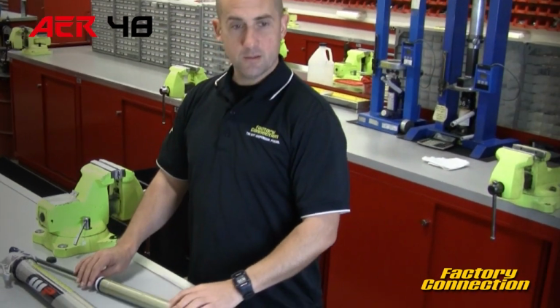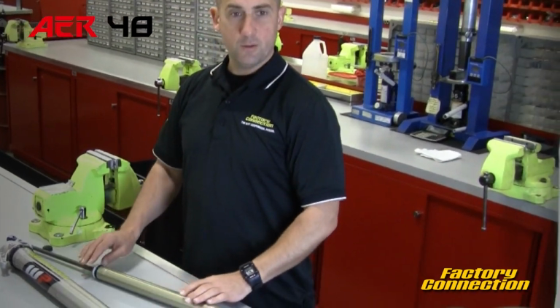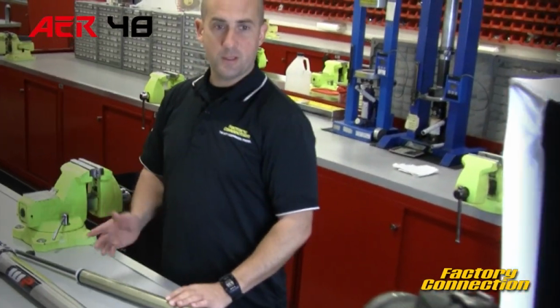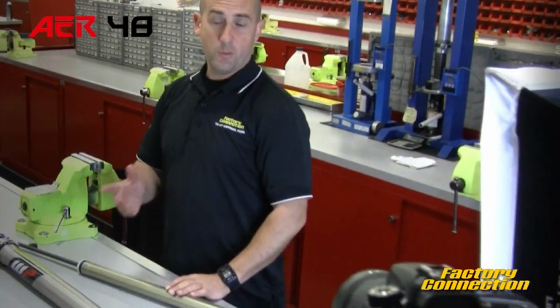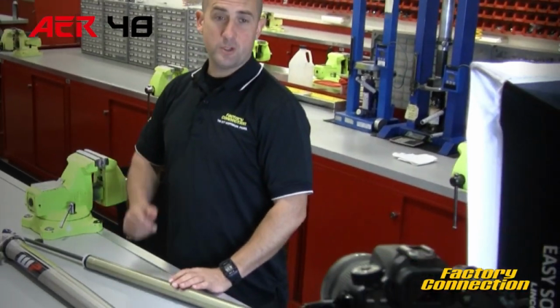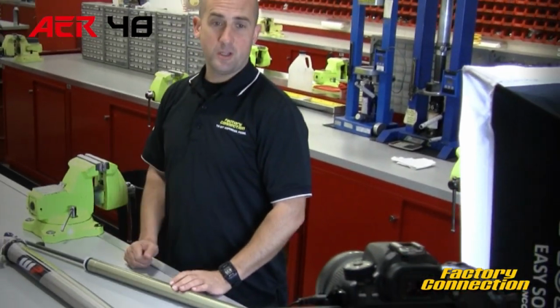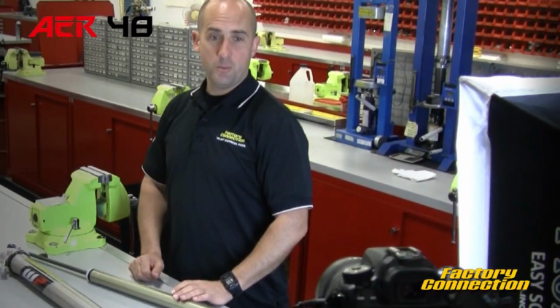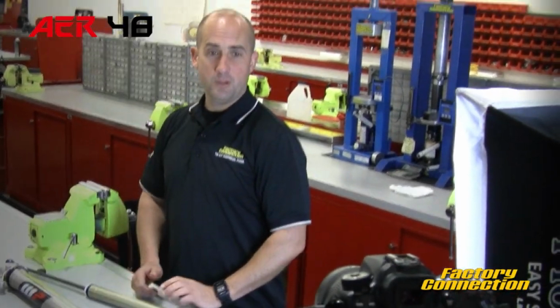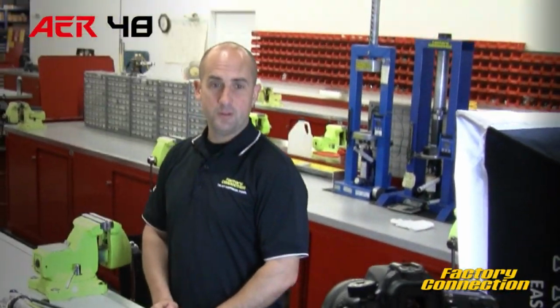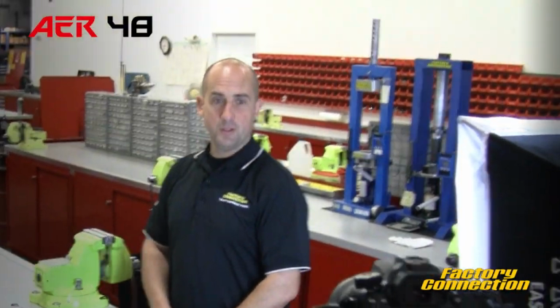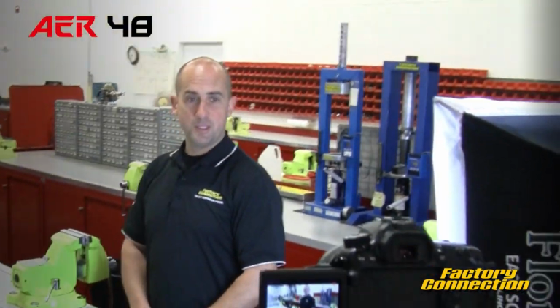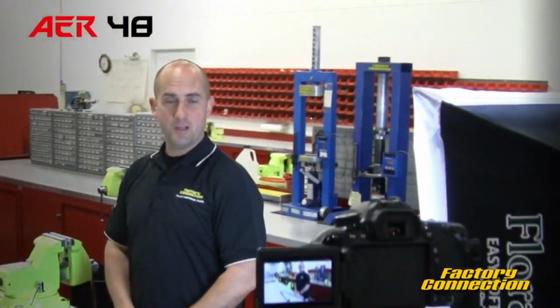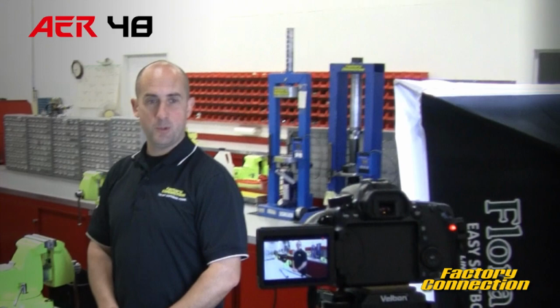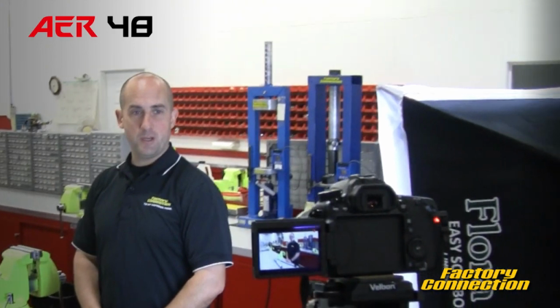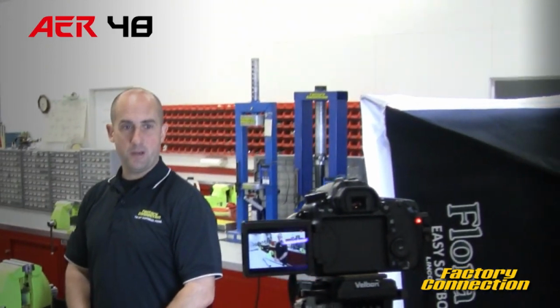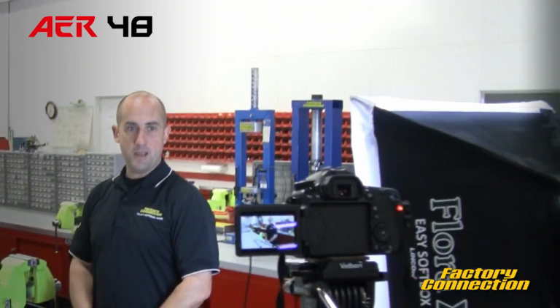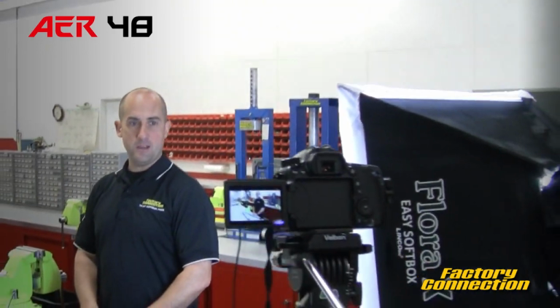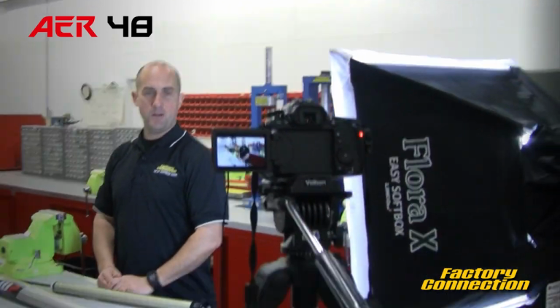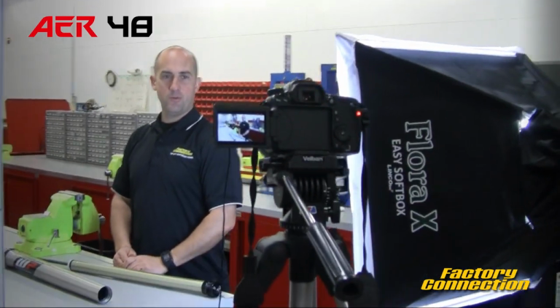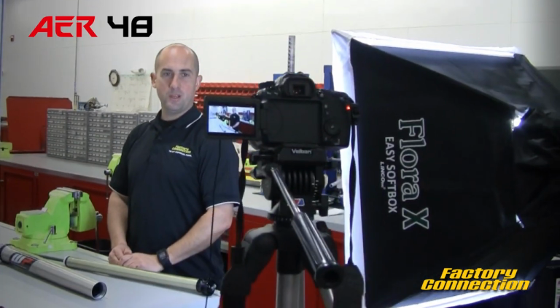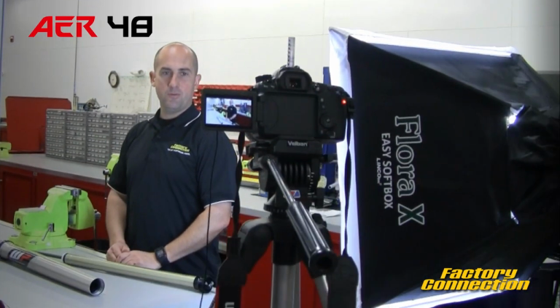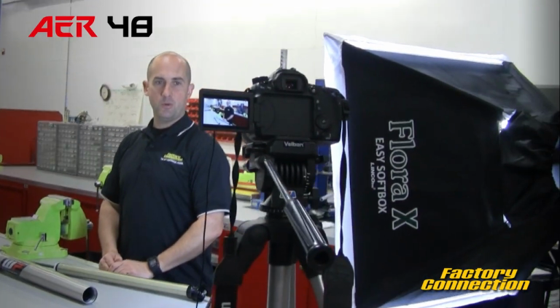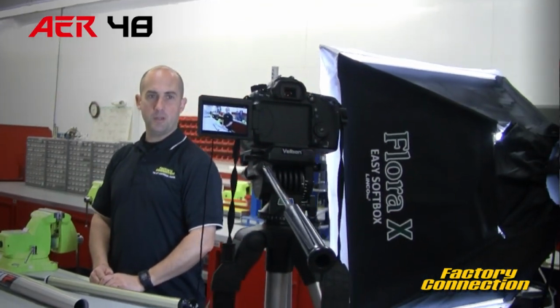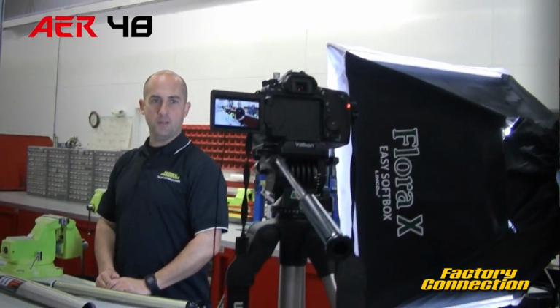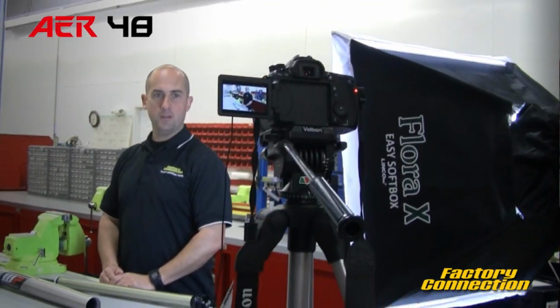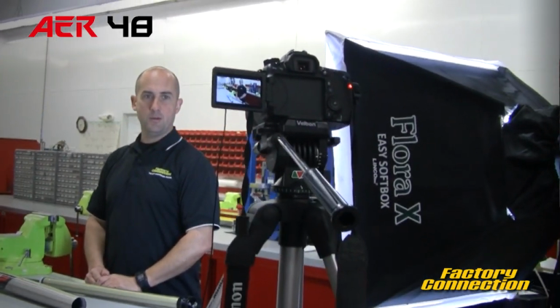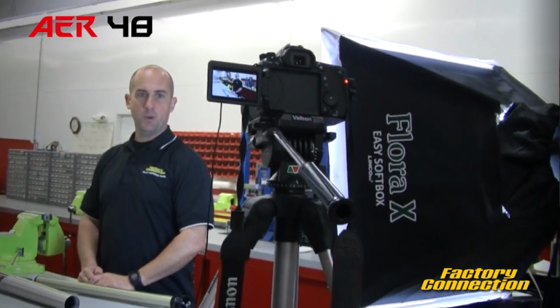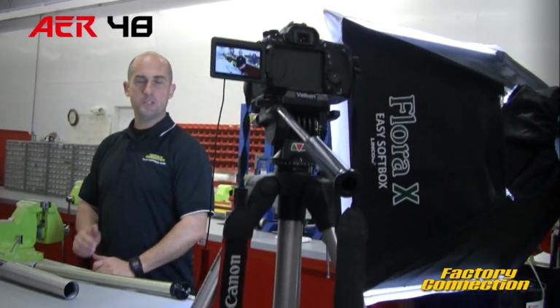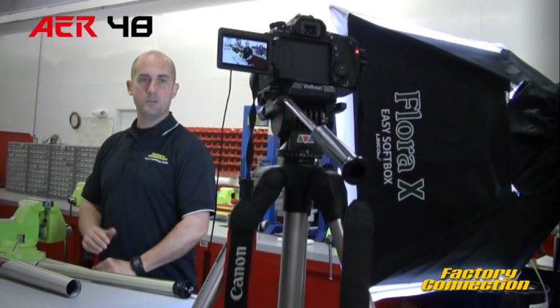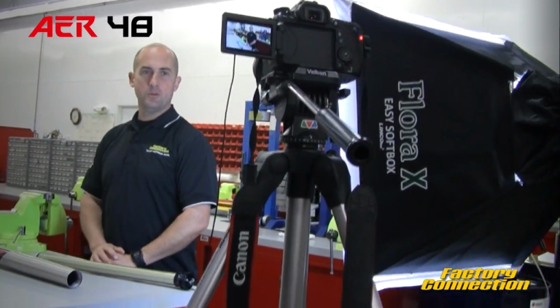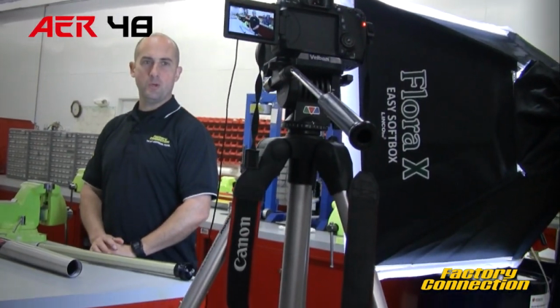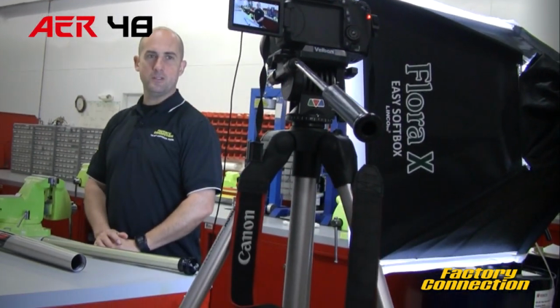Thanks for watching. I hope you learned a little bit today about the AER 48 fork, and we hope to see you soon at the races.